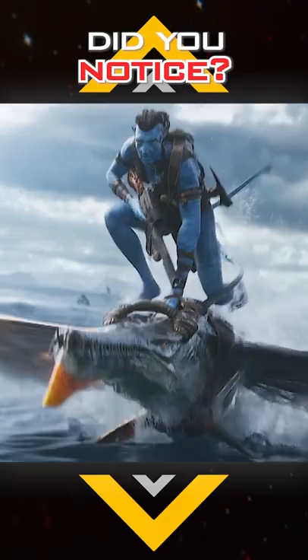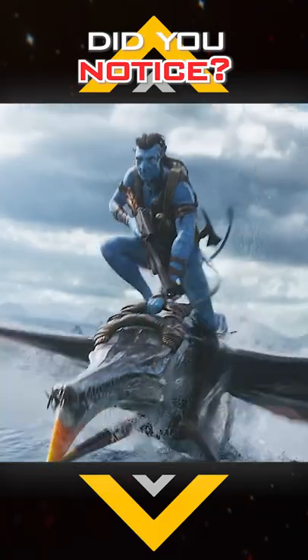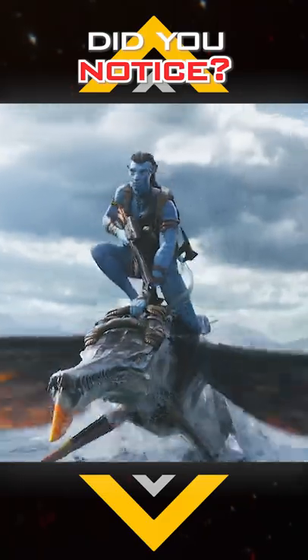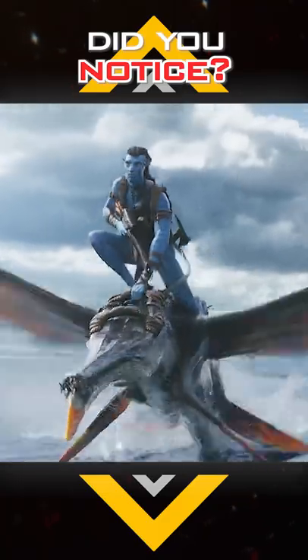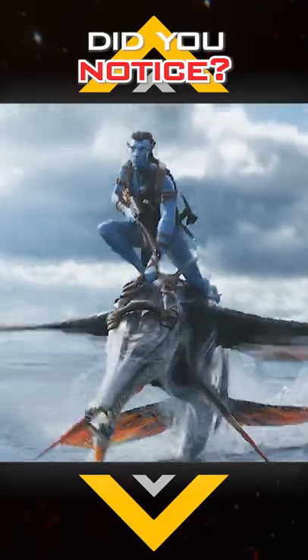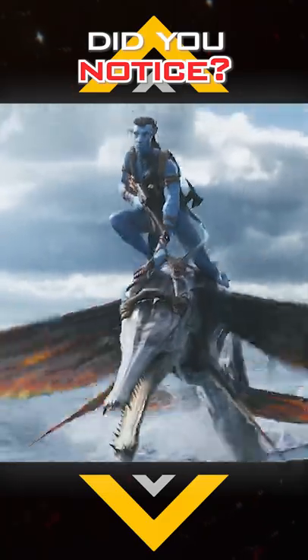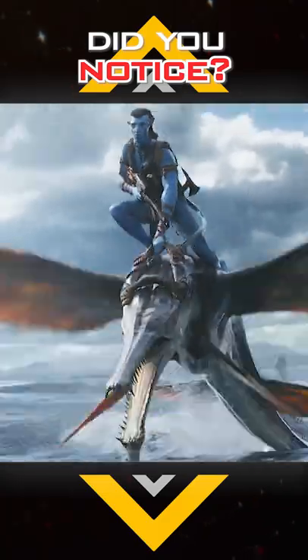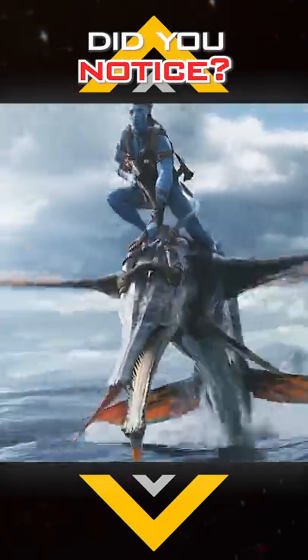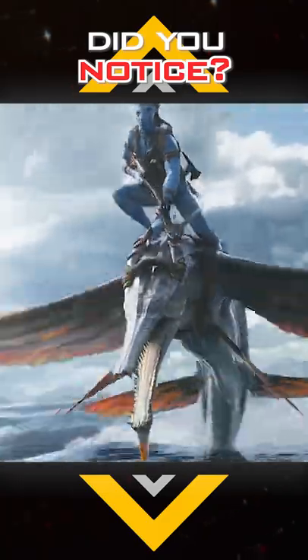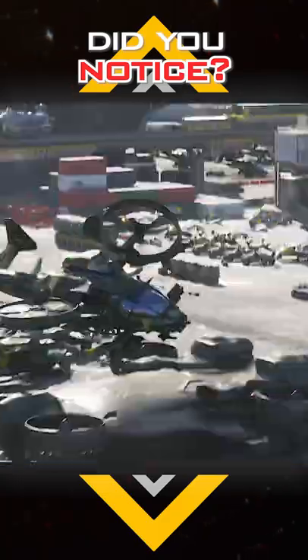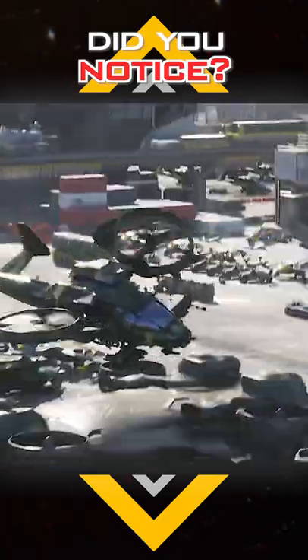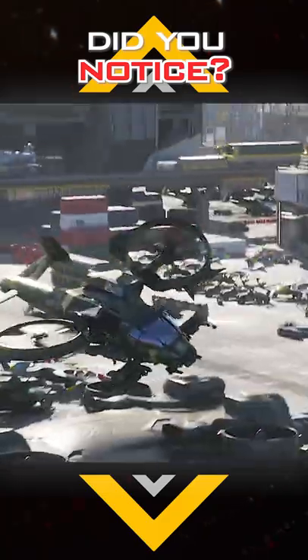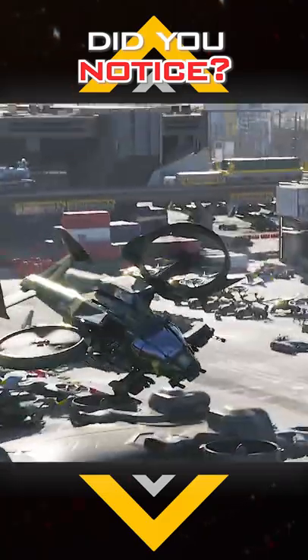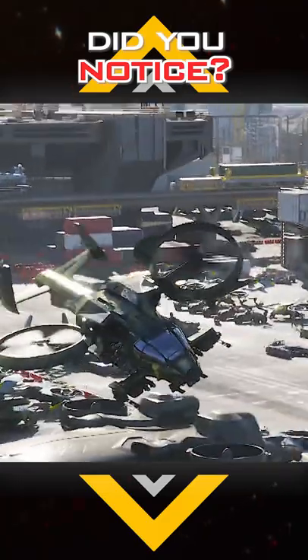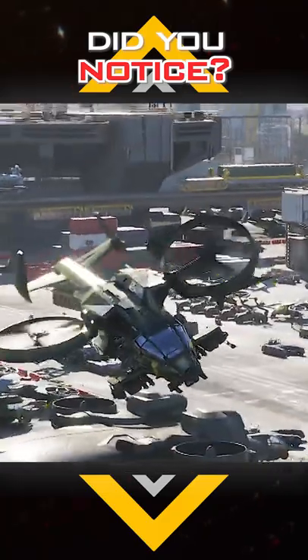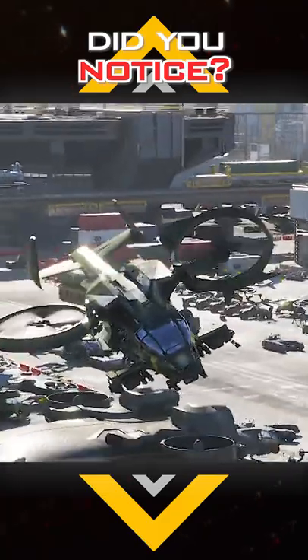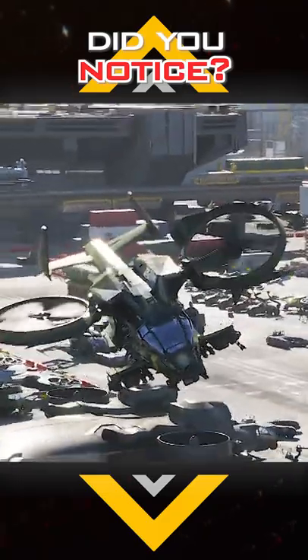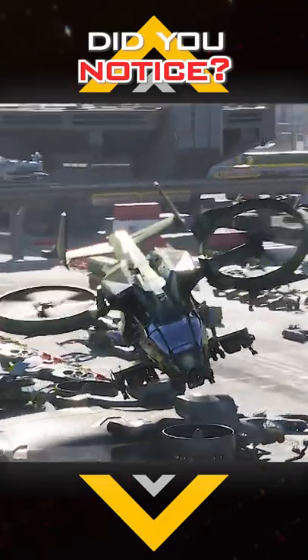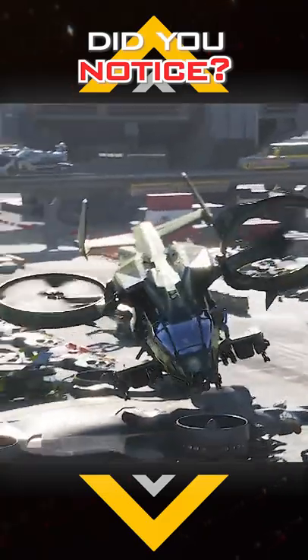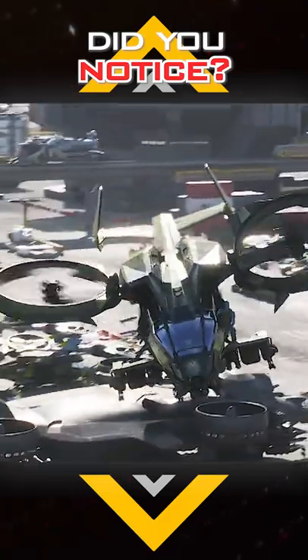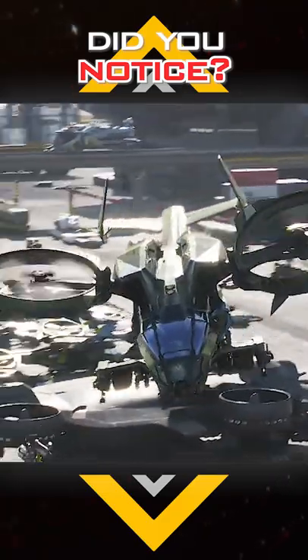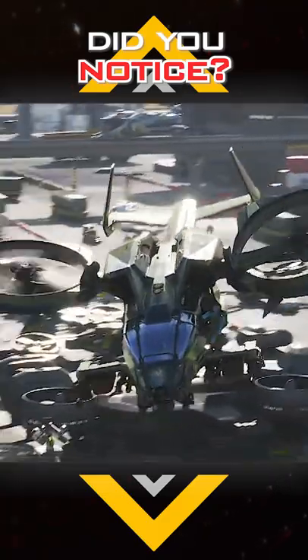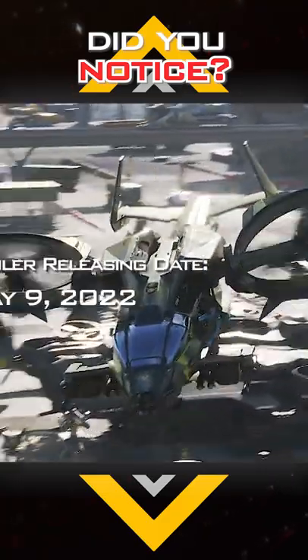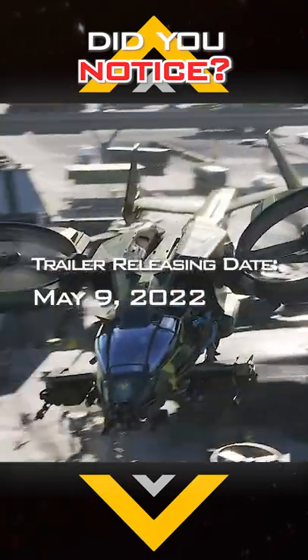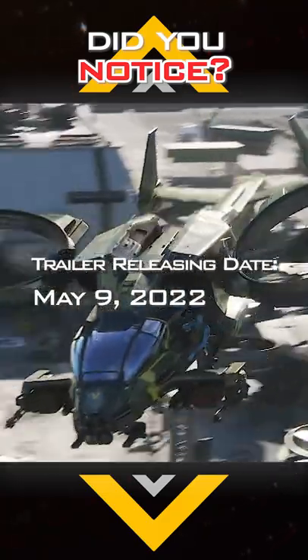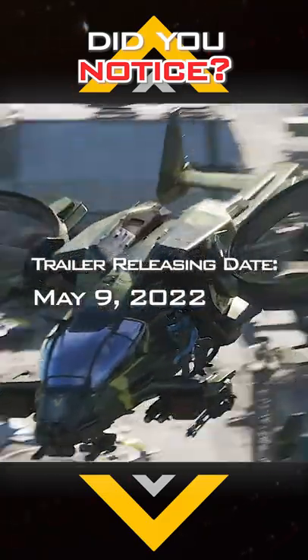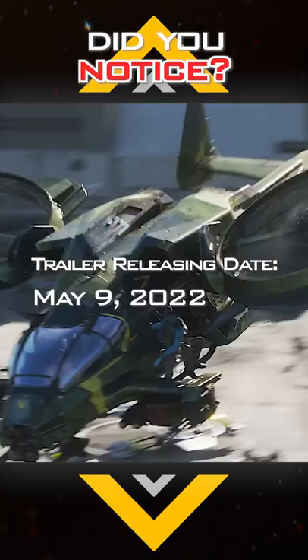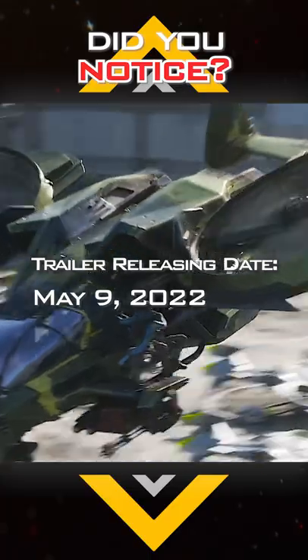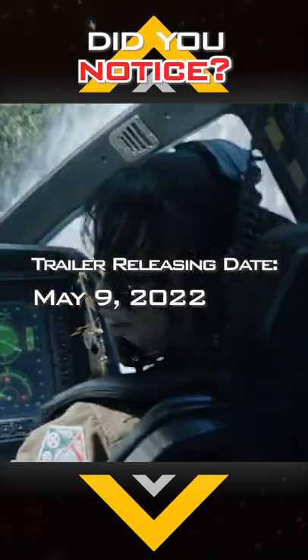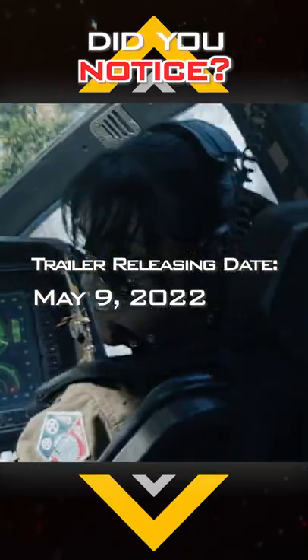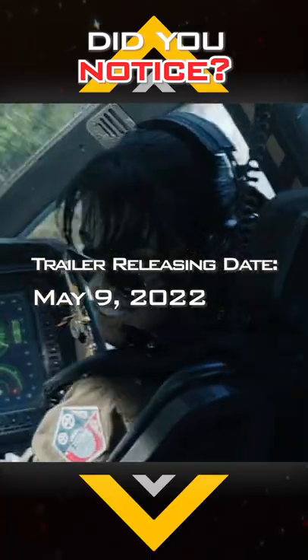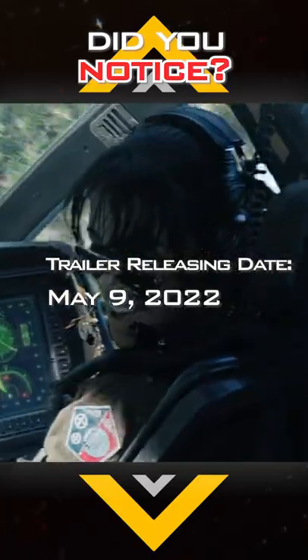I've only got a minute to go over the shiny new RDA vehicles in the Avatar 2 trailer from three months ago. Better get on with it.